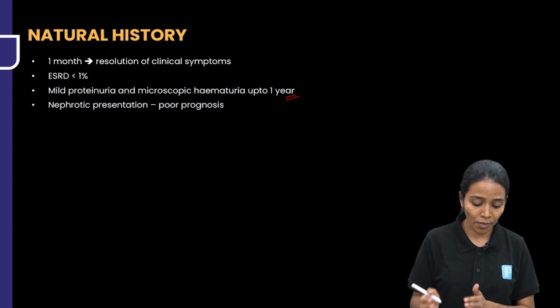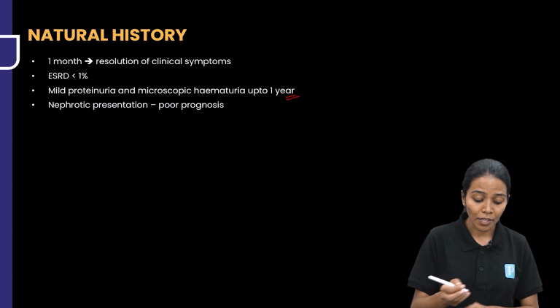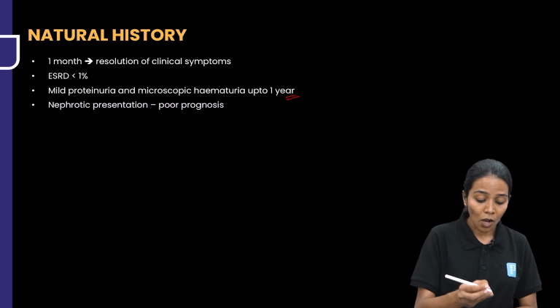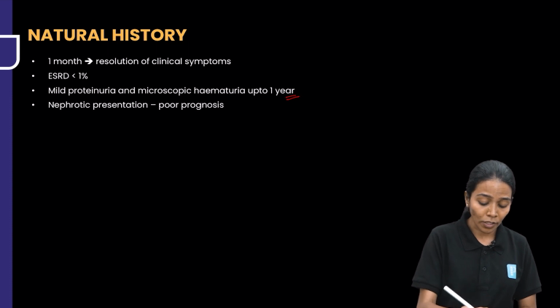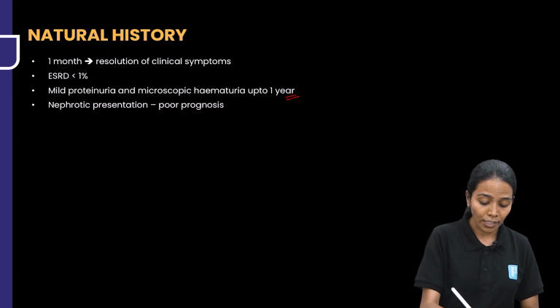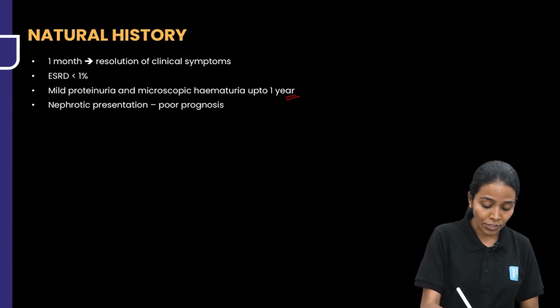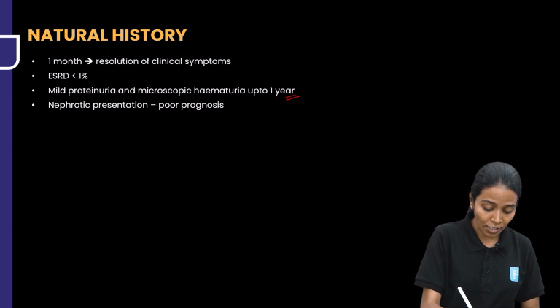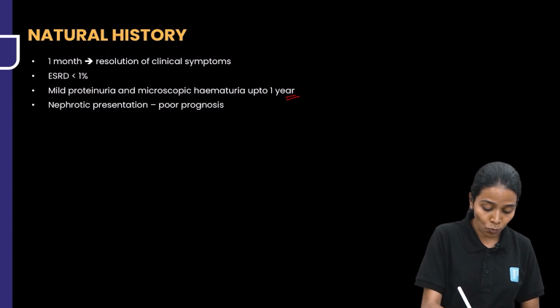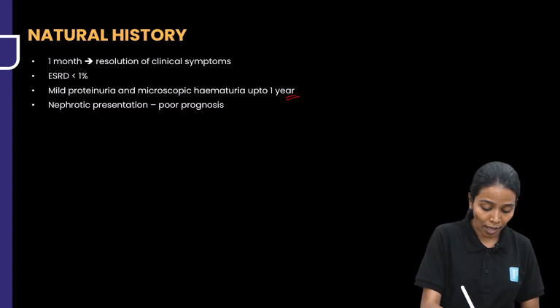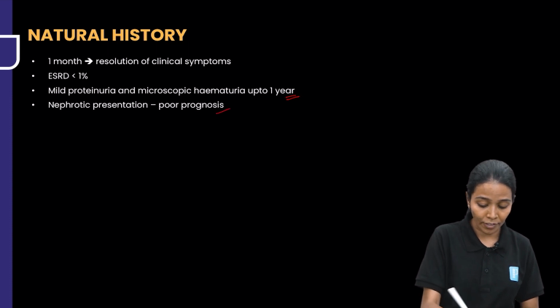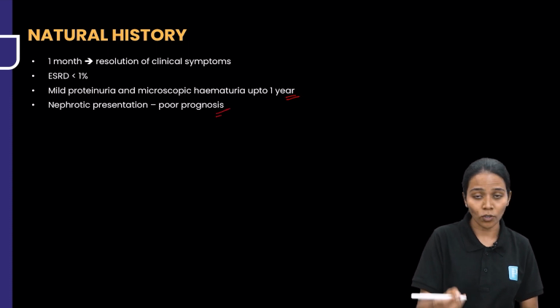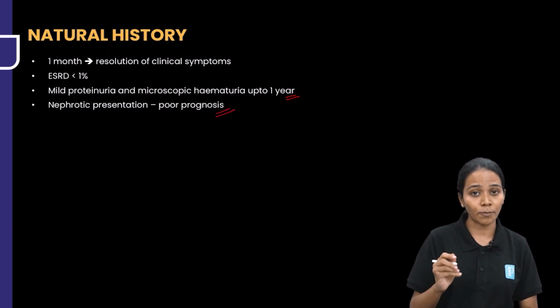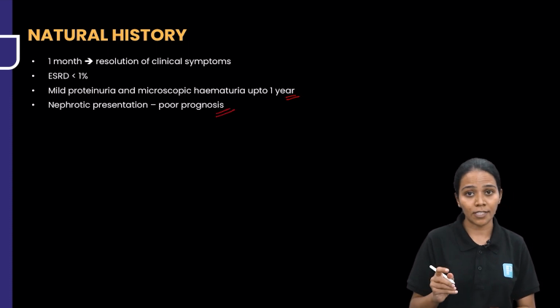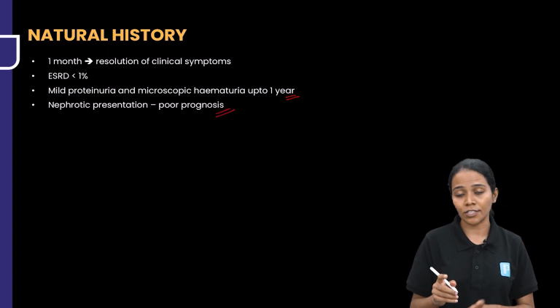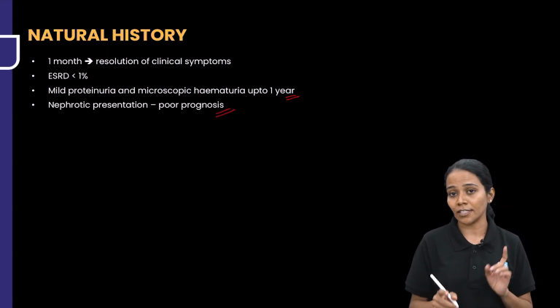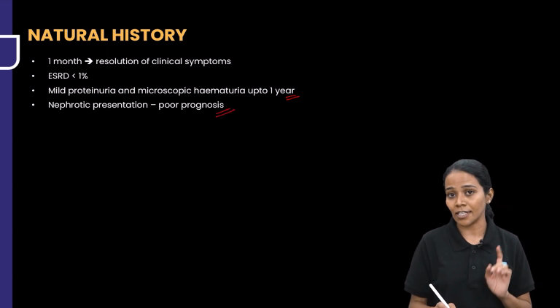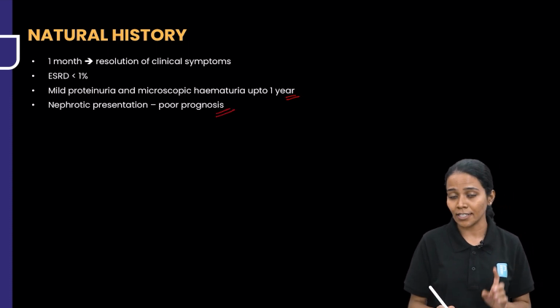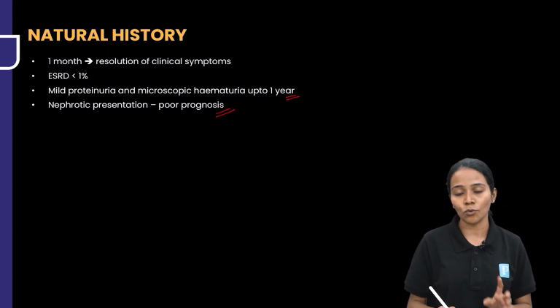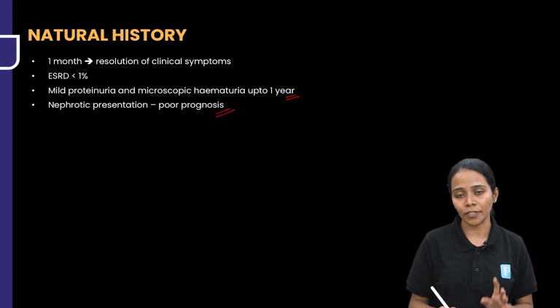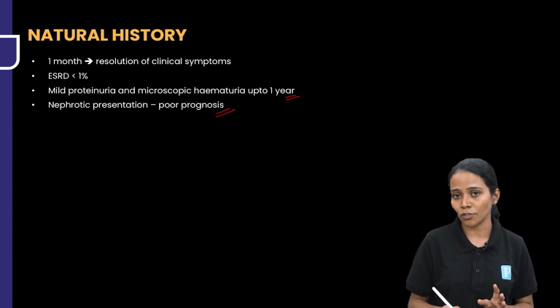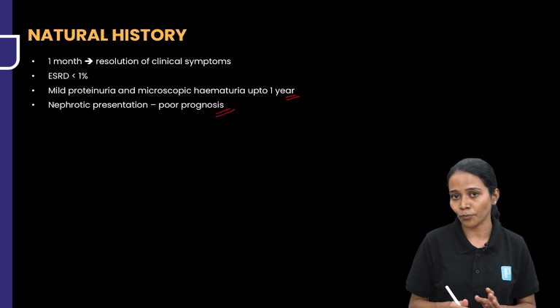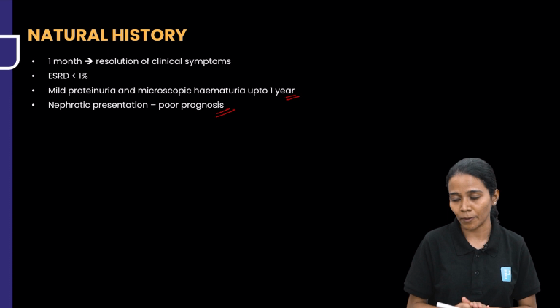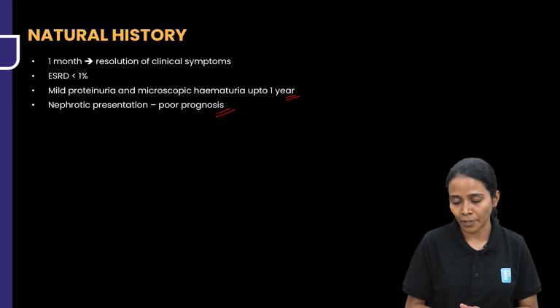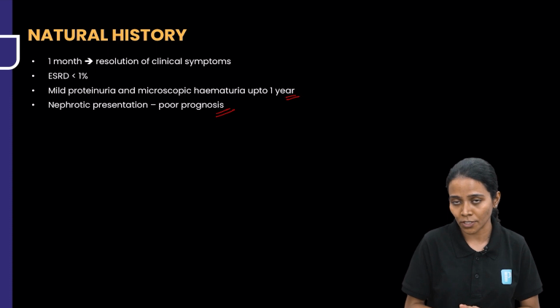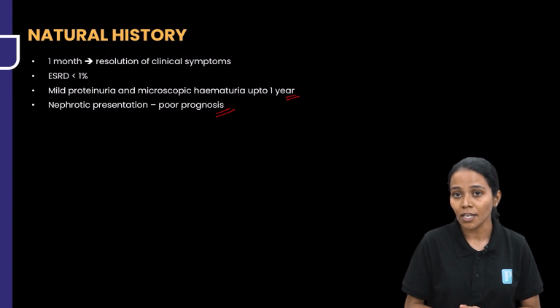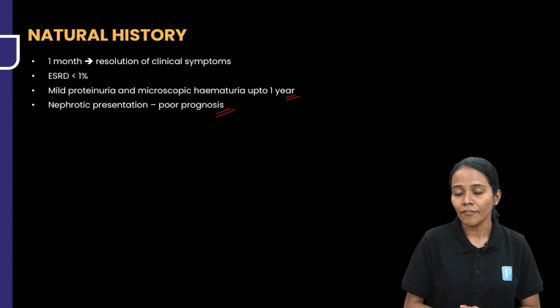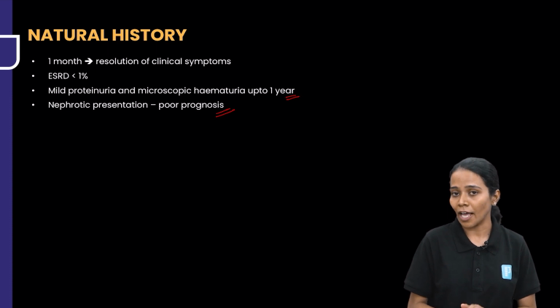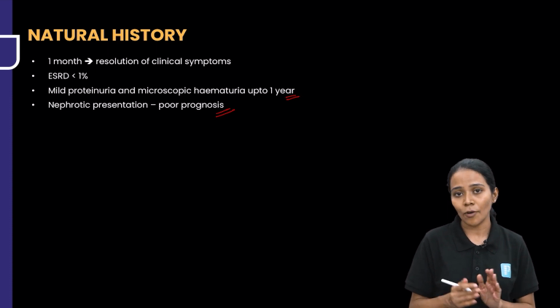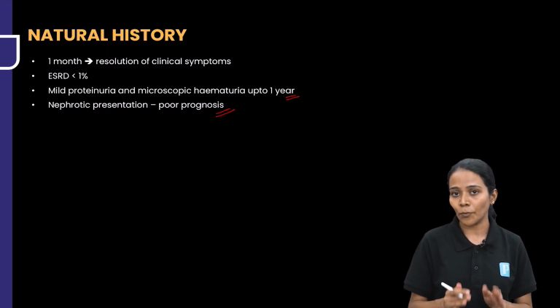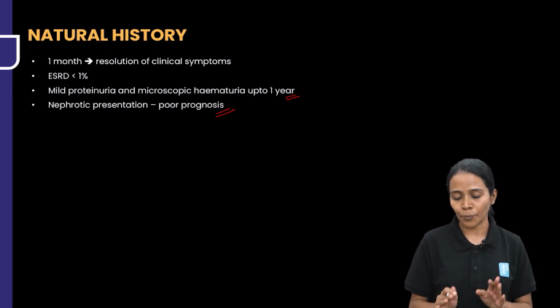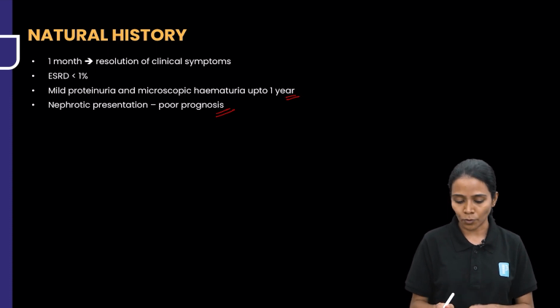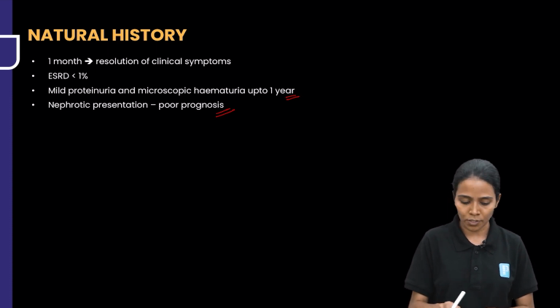Only children who have a nephrotic presentation — that is, less than 2% of patients — will have poor prognosis.